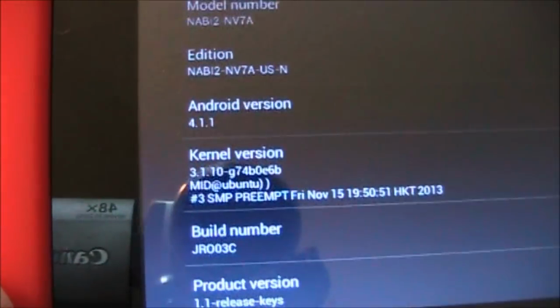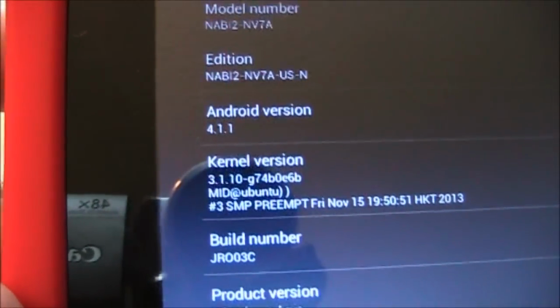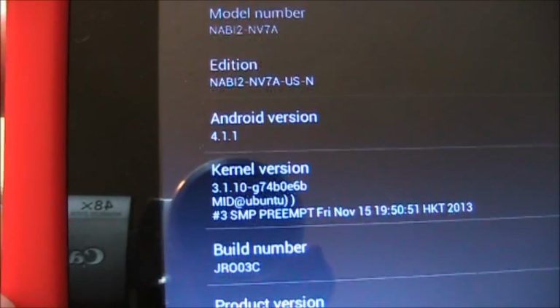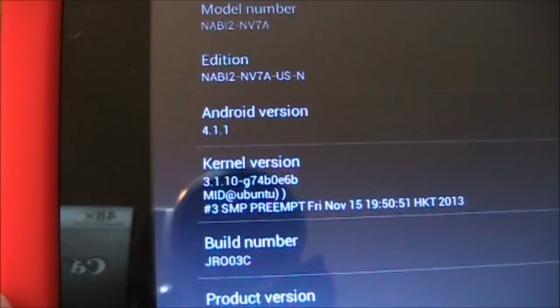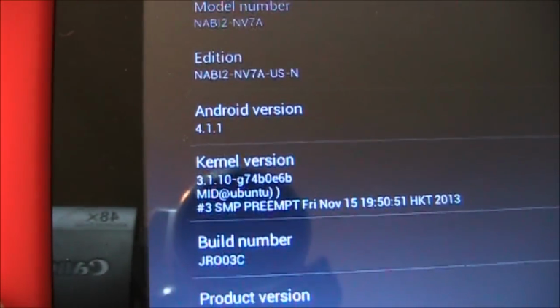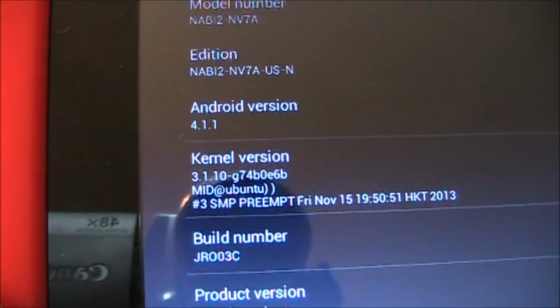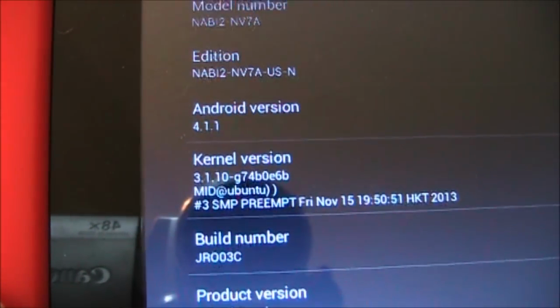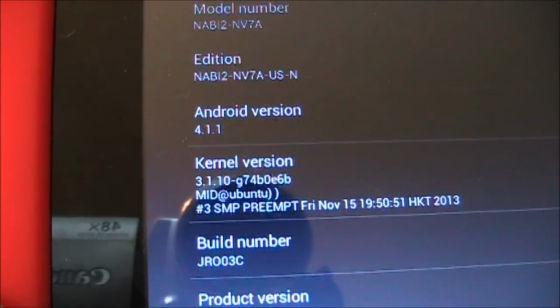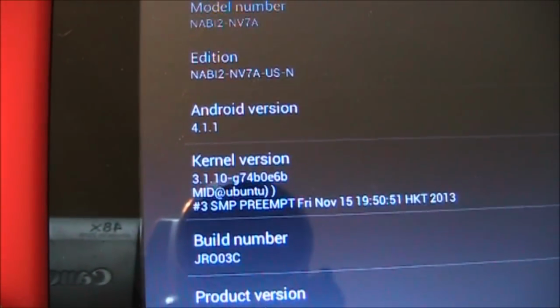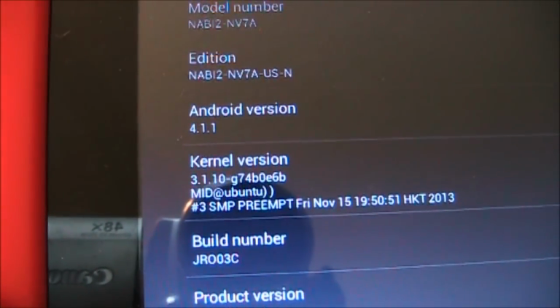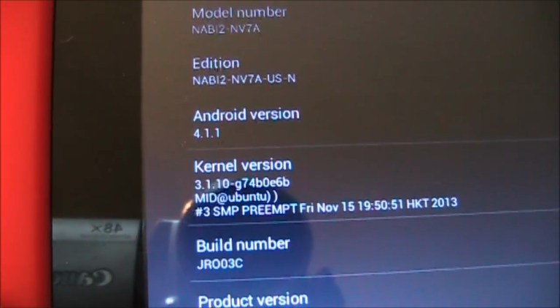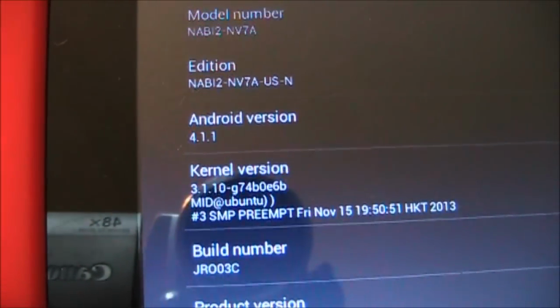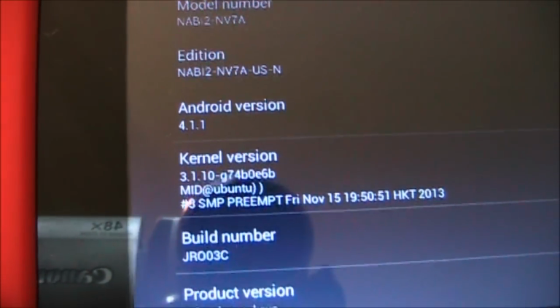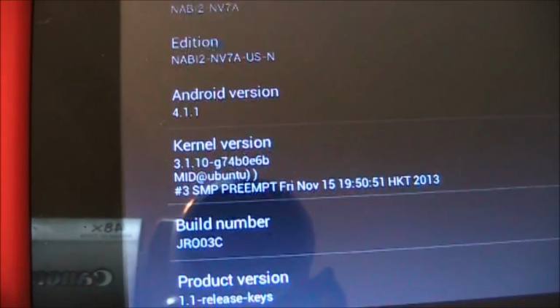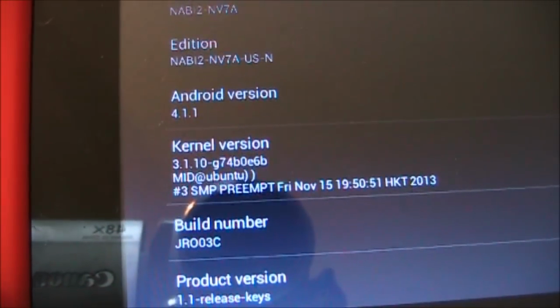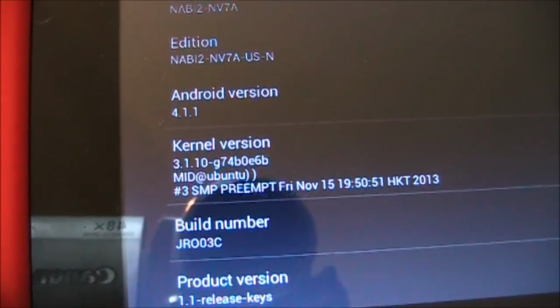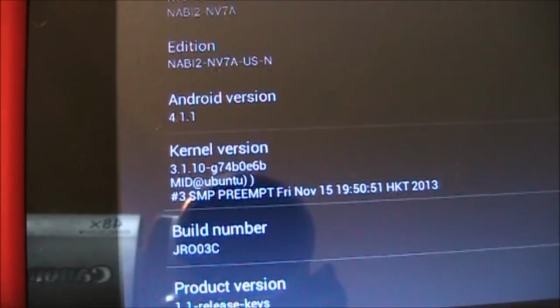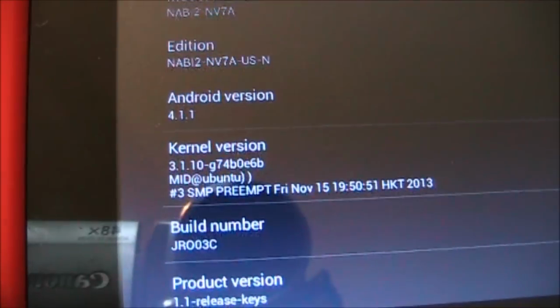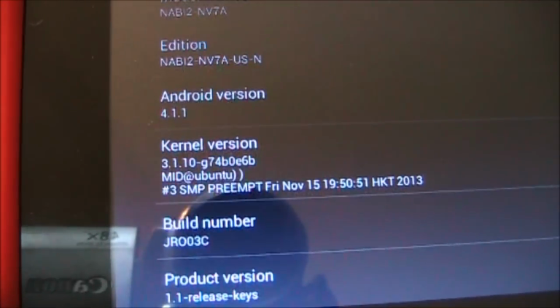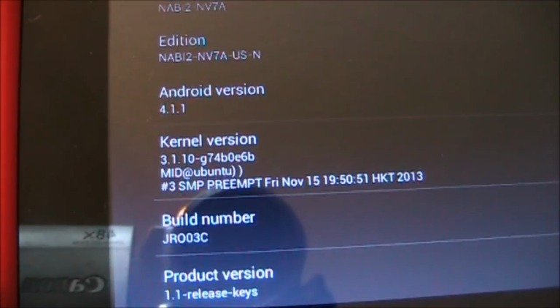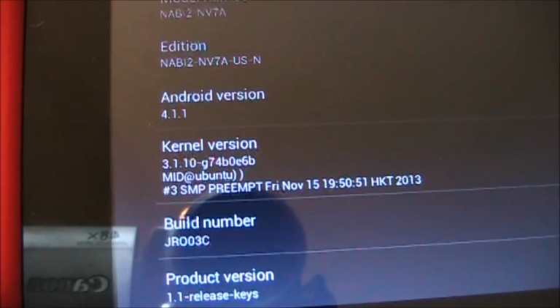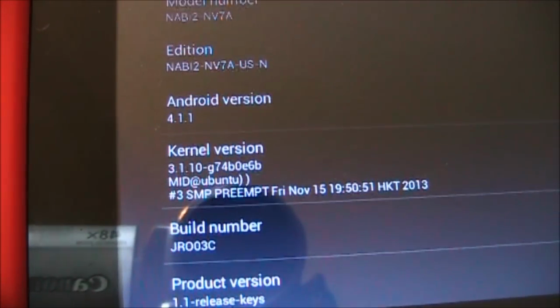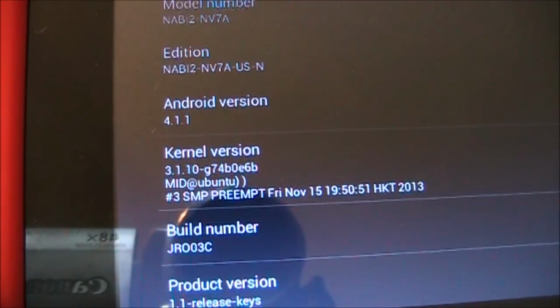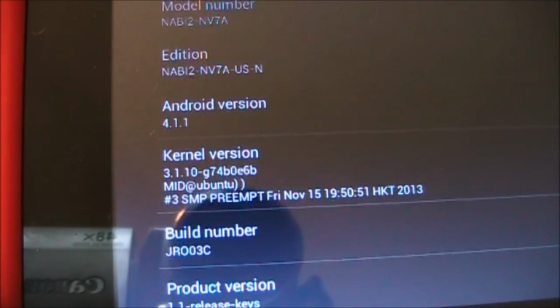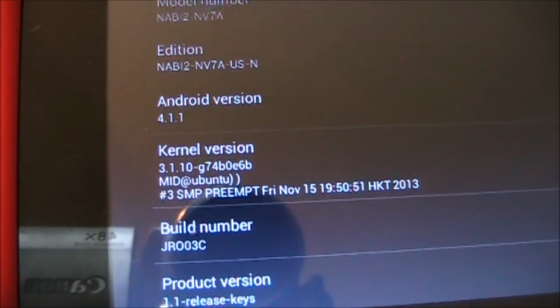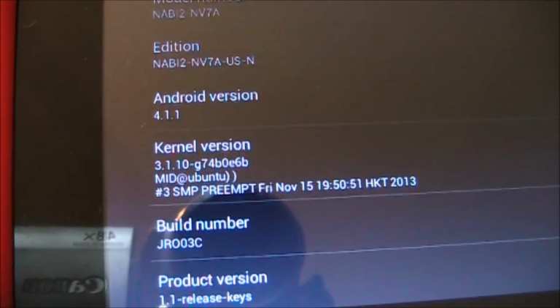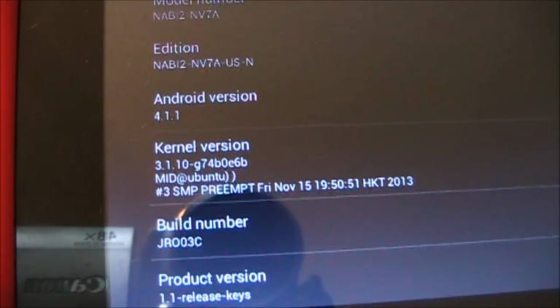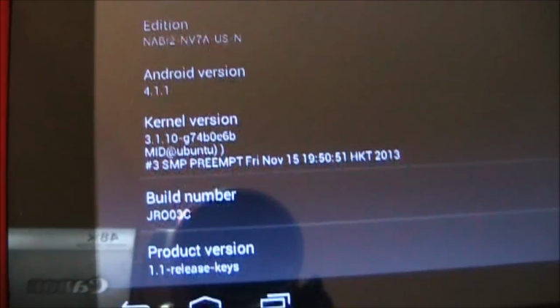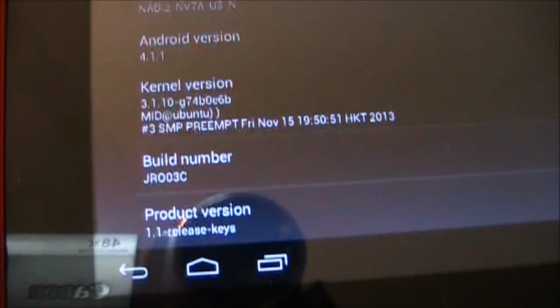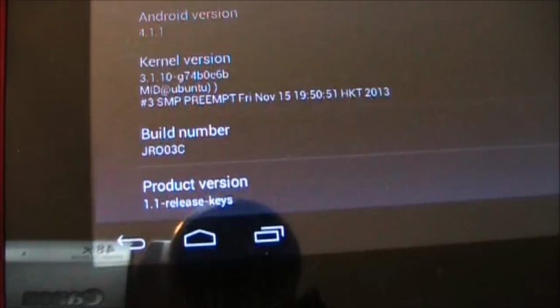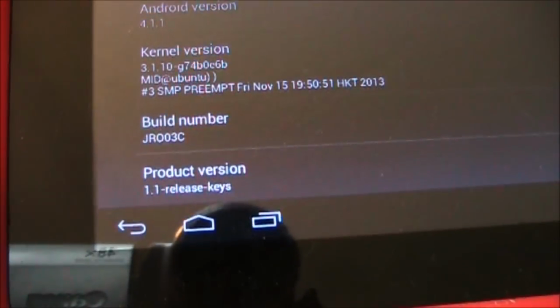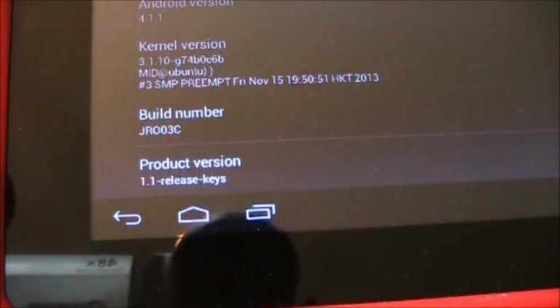This is running Android 4.1, and it's going to be running Android 4.1 when we're done as well.